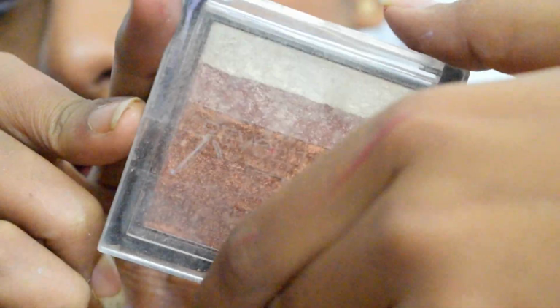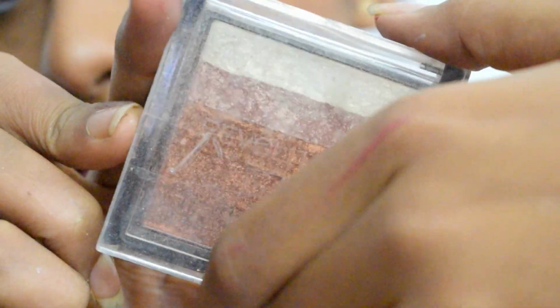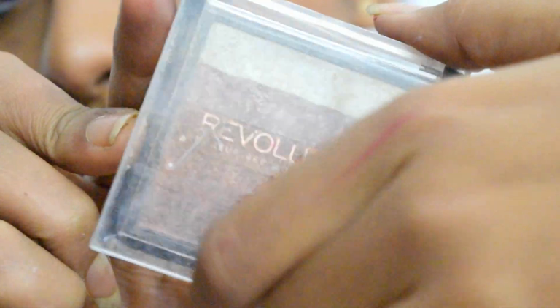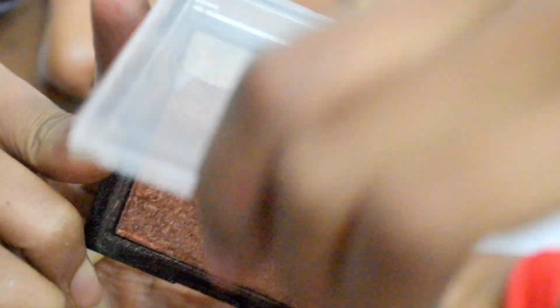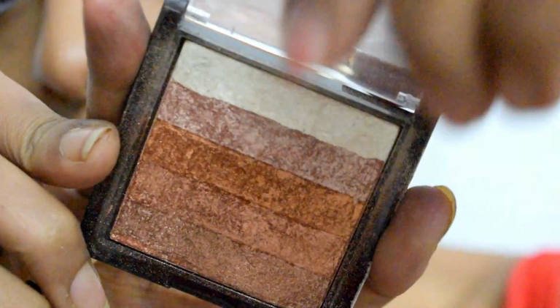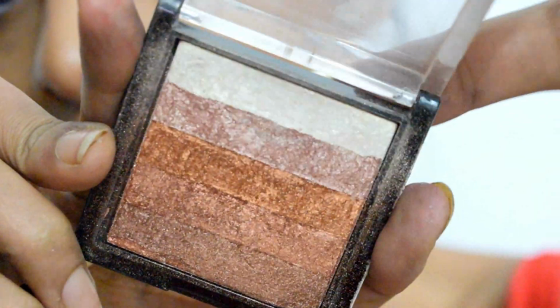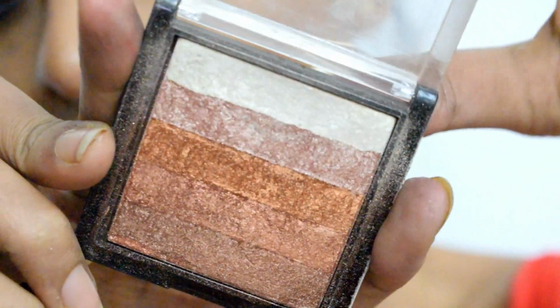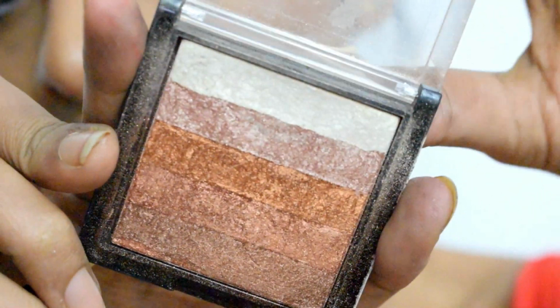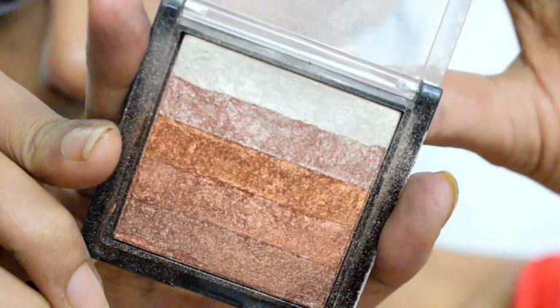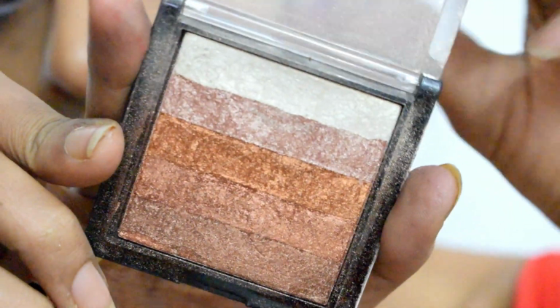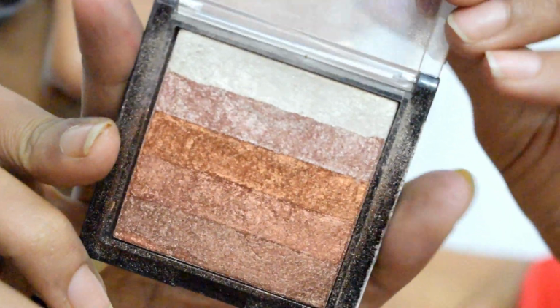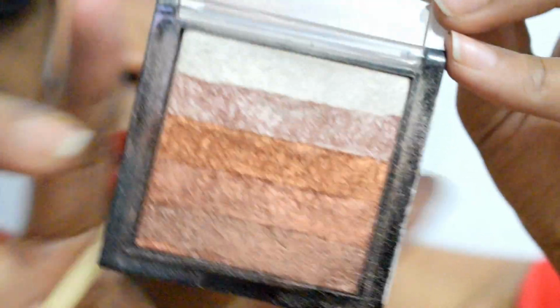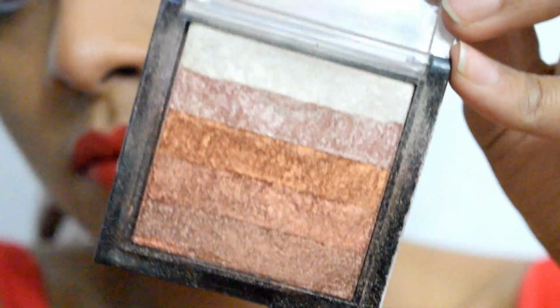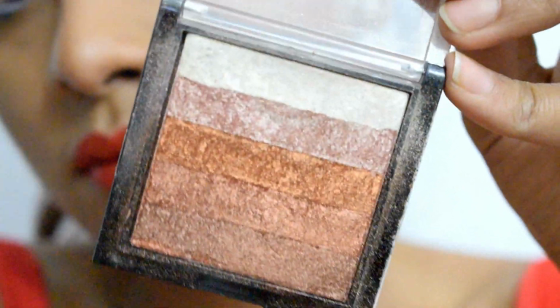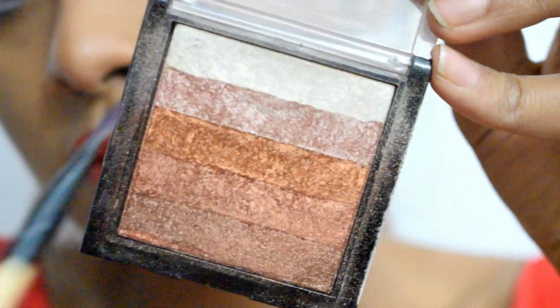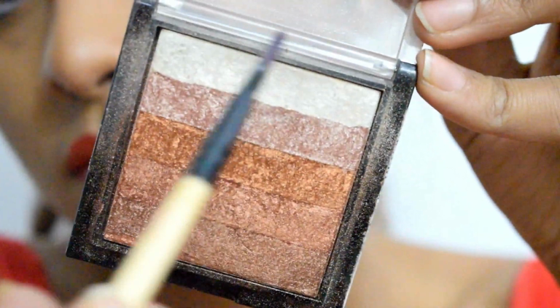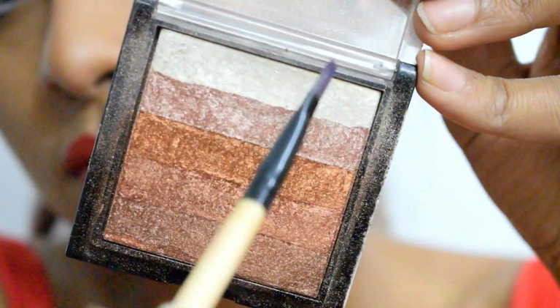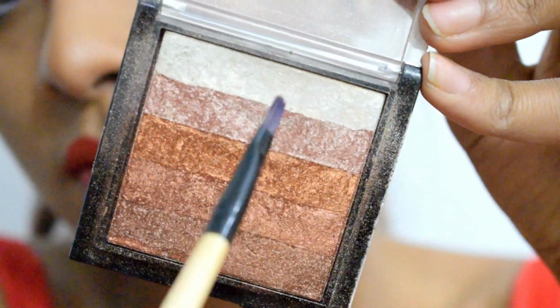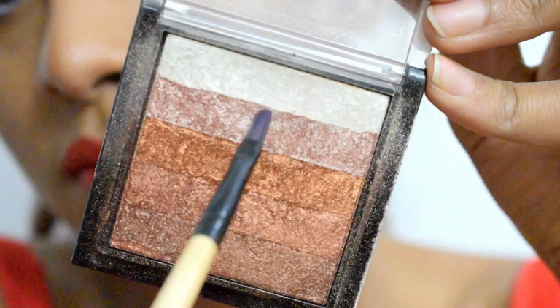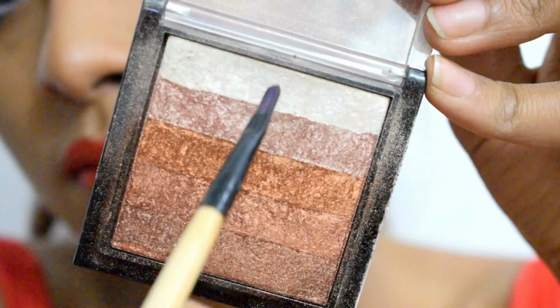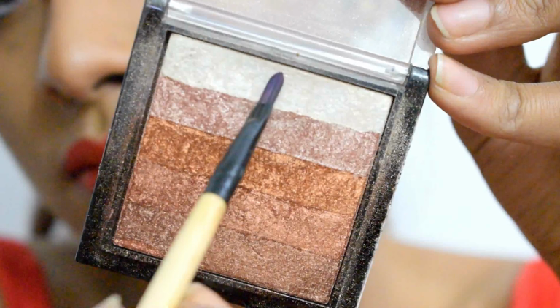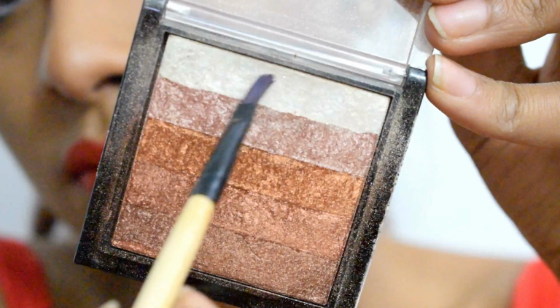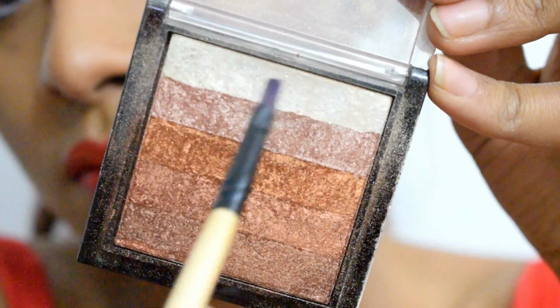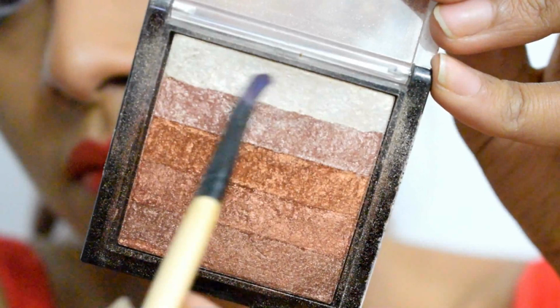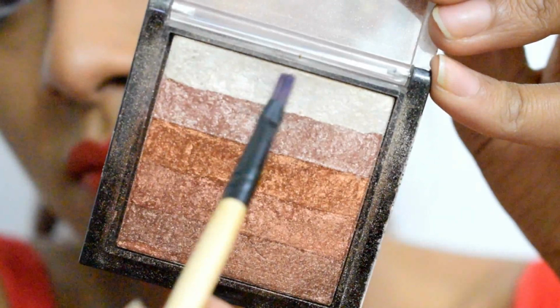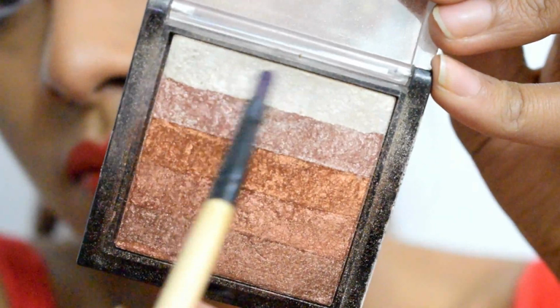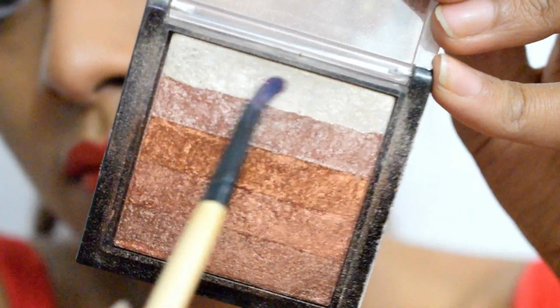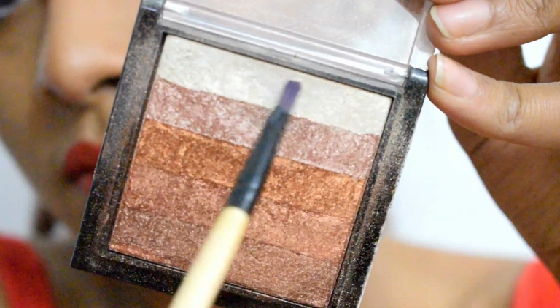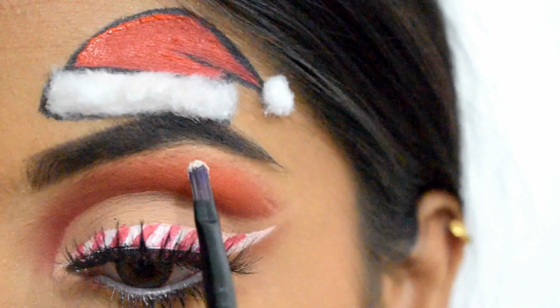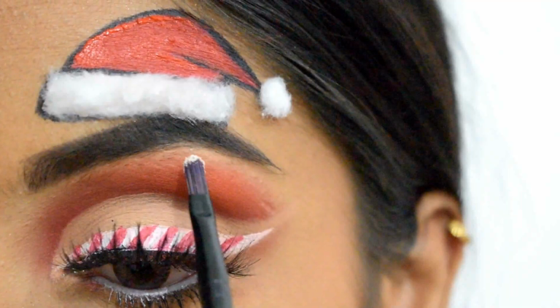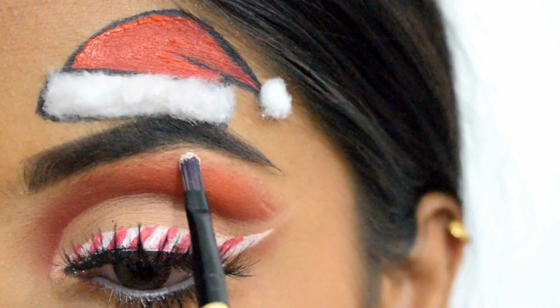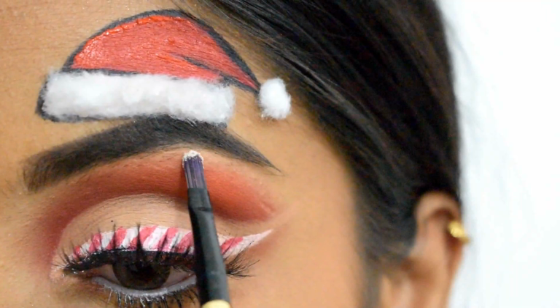Next I'm using Makeup Revolution Shimmer Brick in shade Rose Gold to highlight my brow bone.